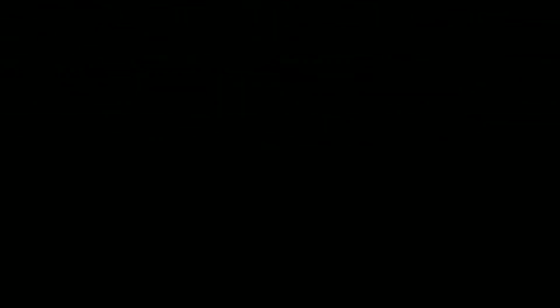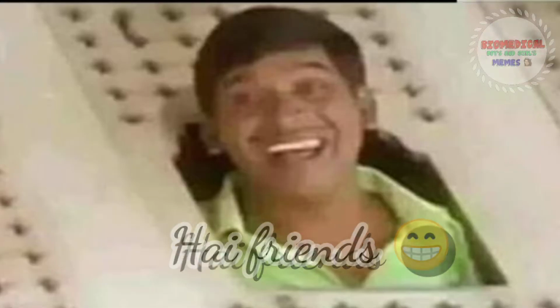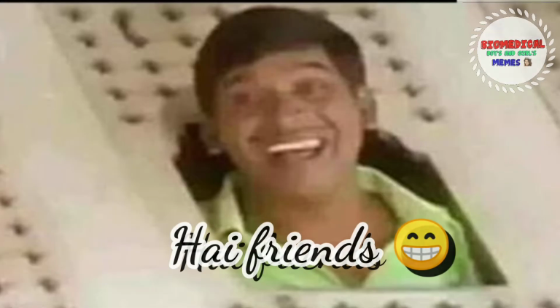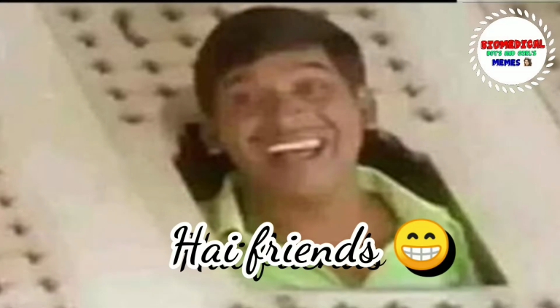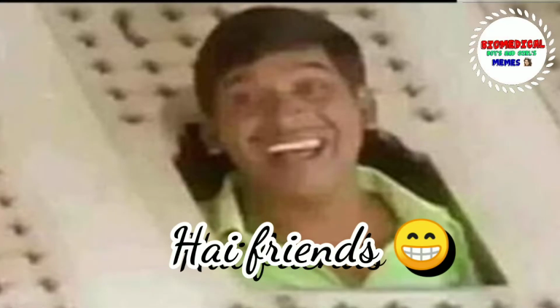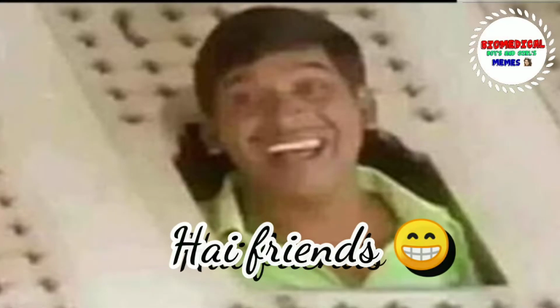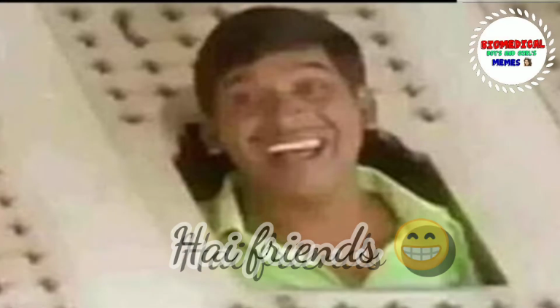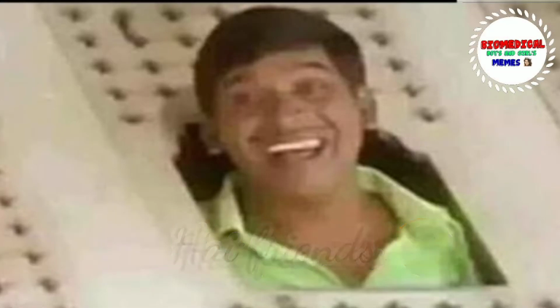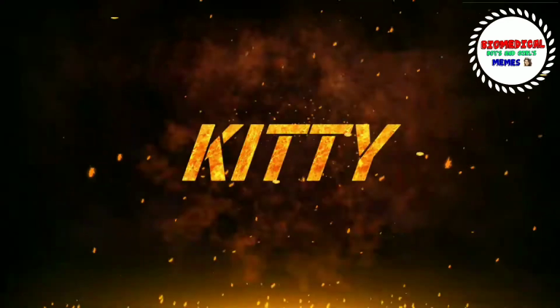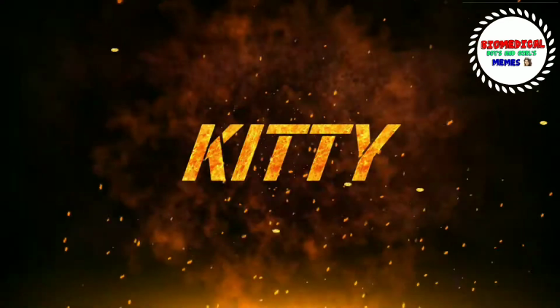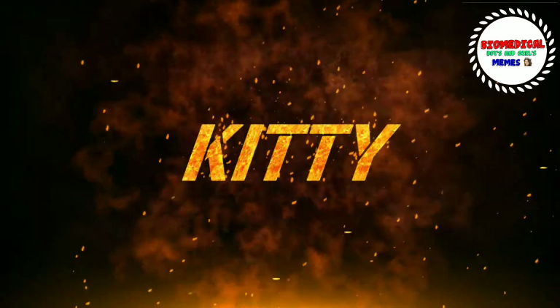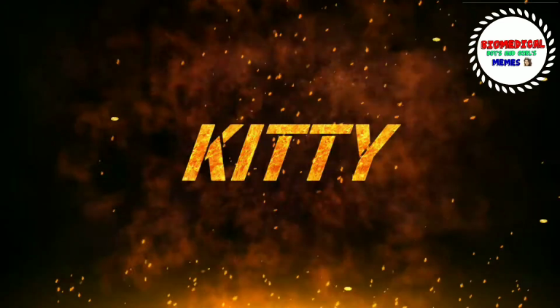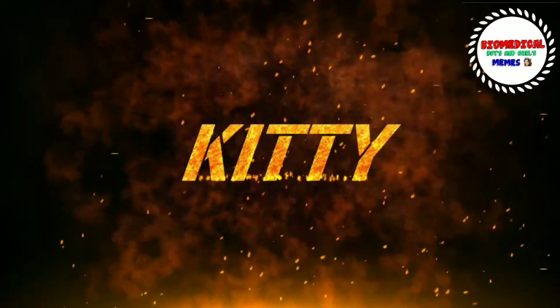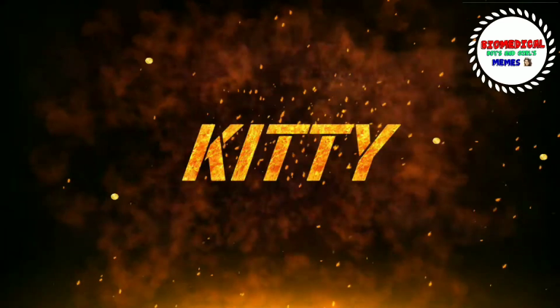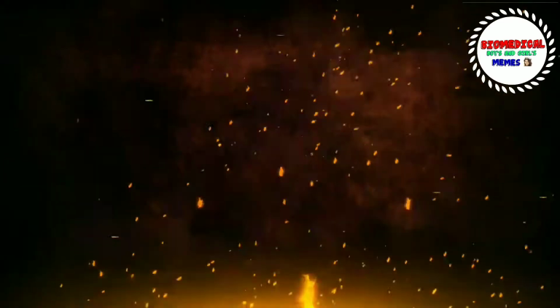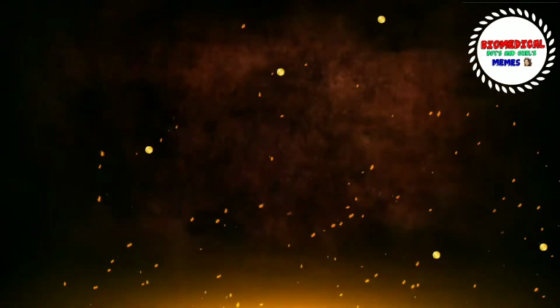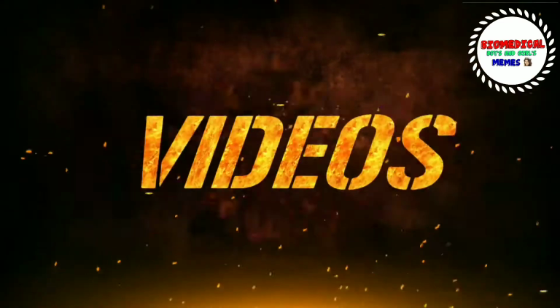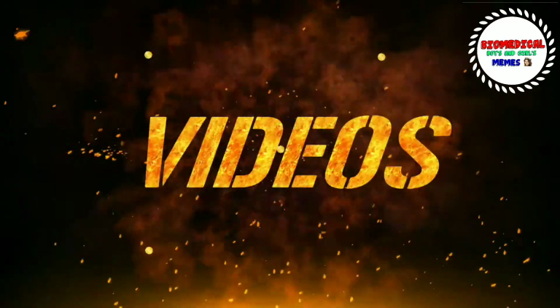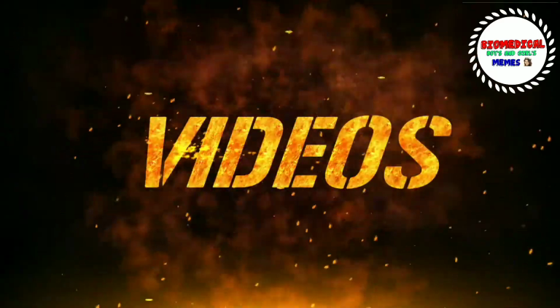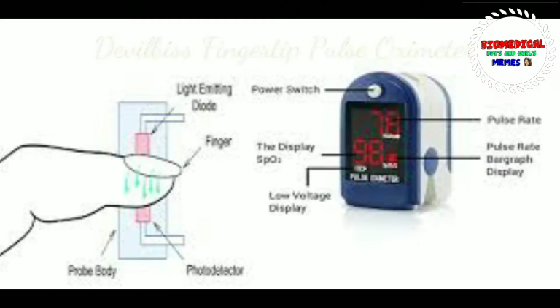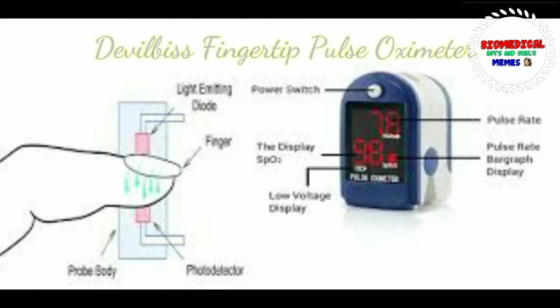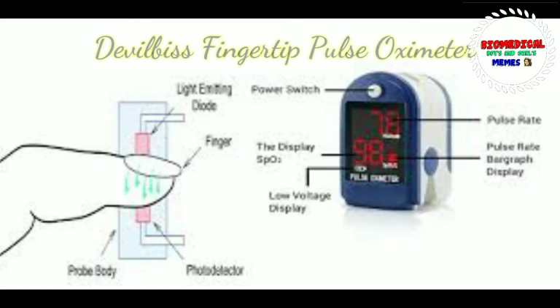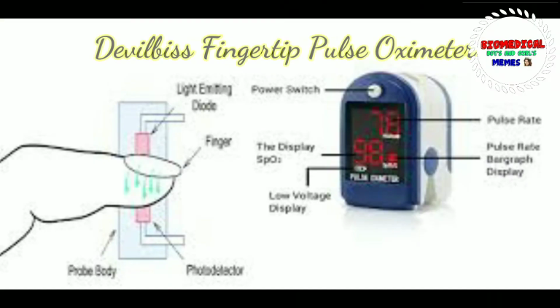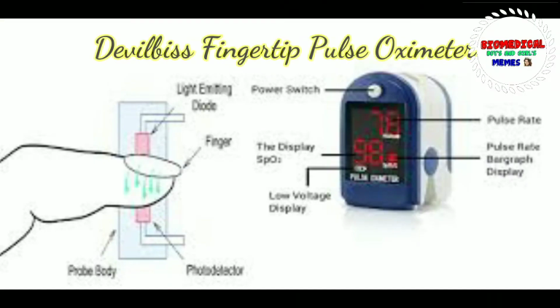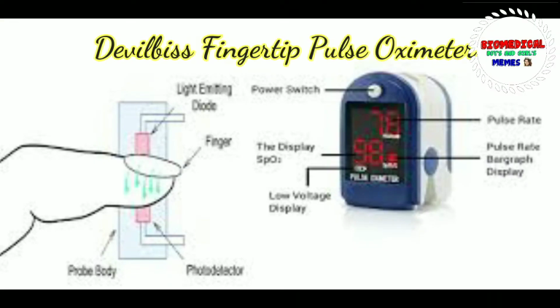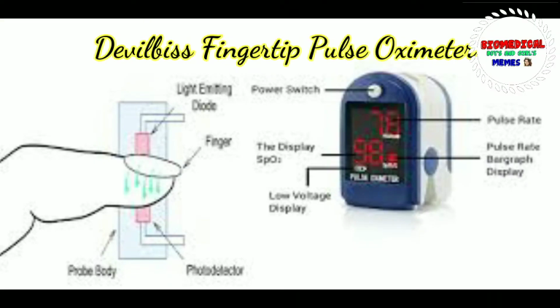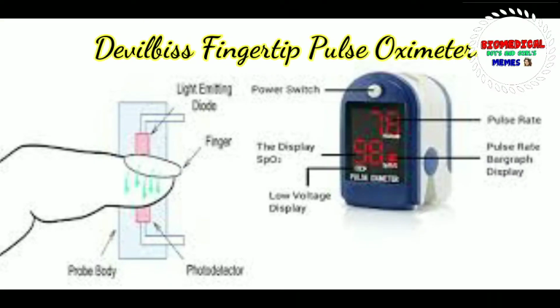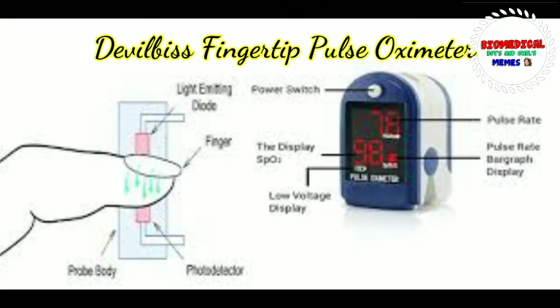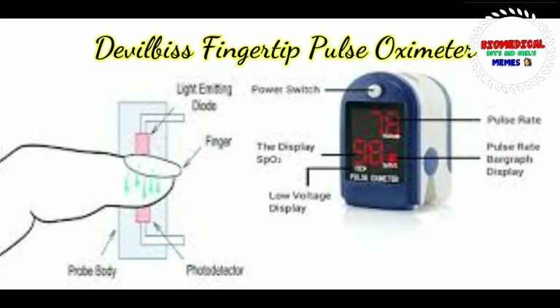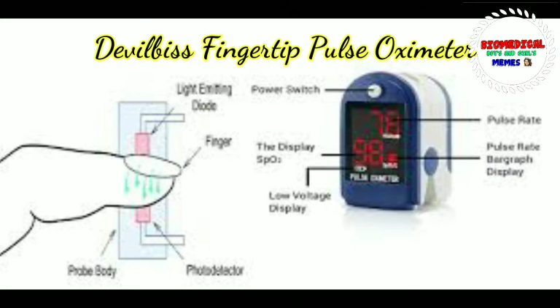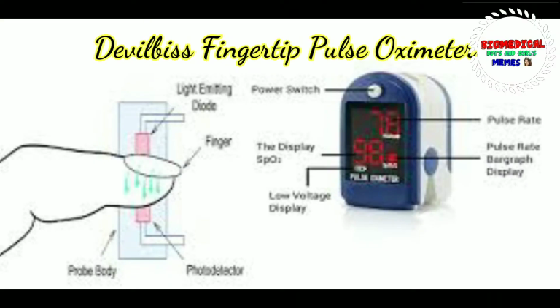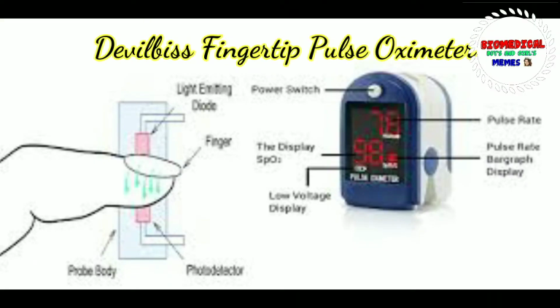Hi friends, welcome back to our channel. So, we need to get back up with Devil Bliss Fingerprint Pulse Oximeter.